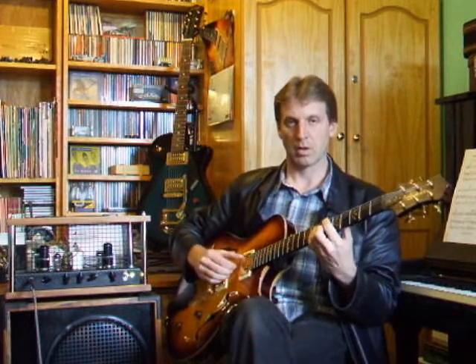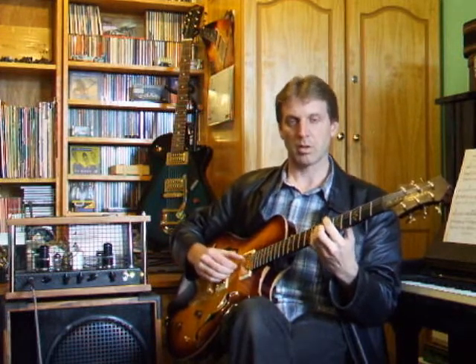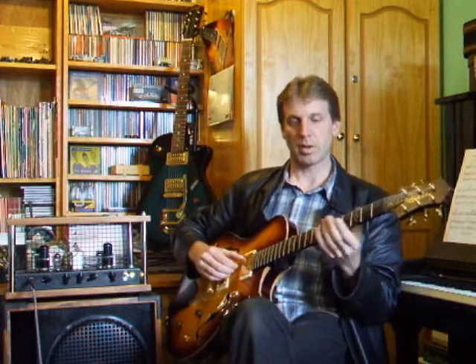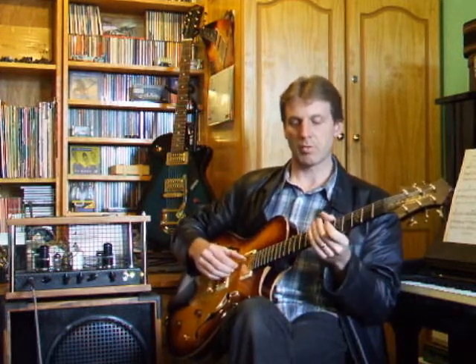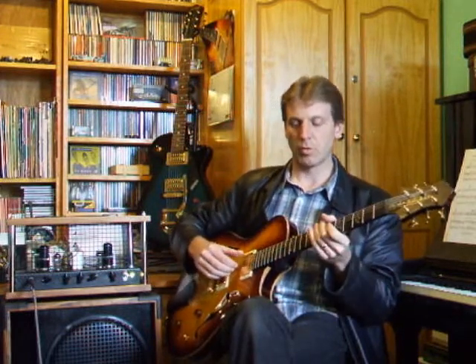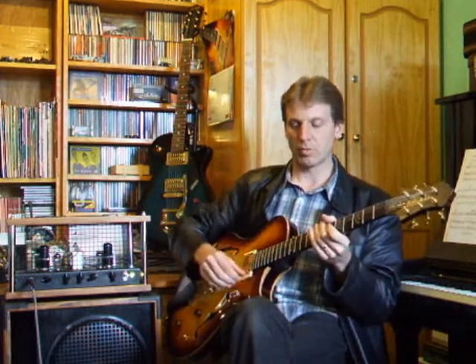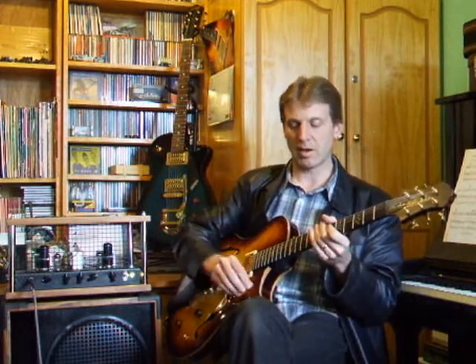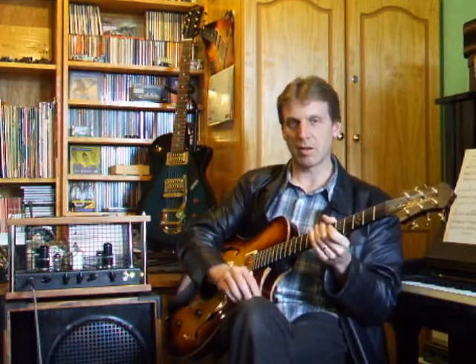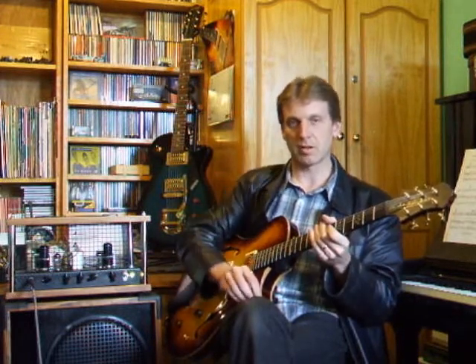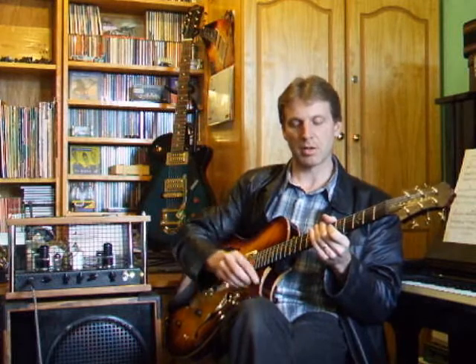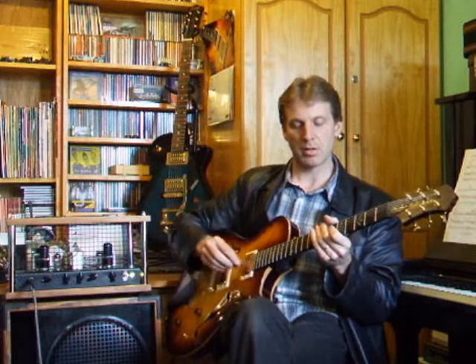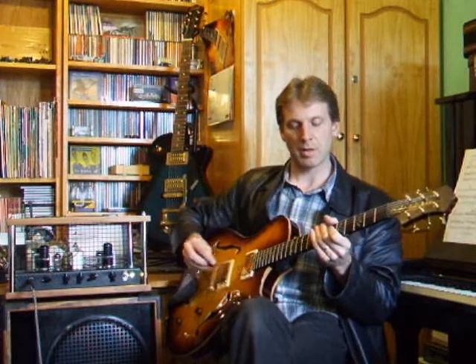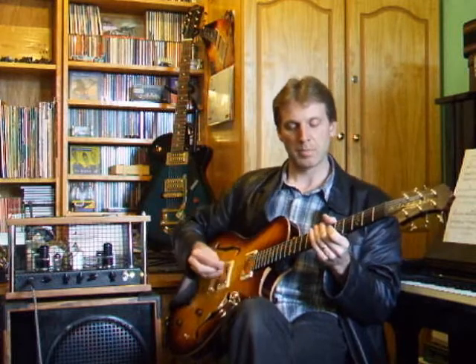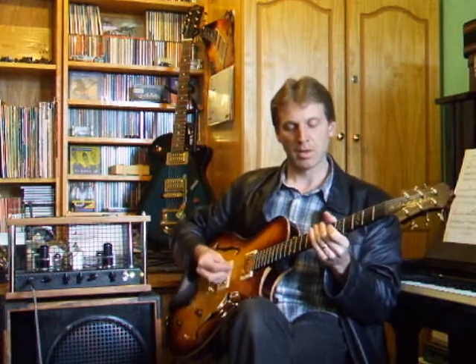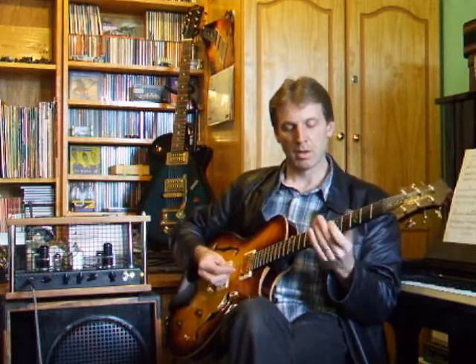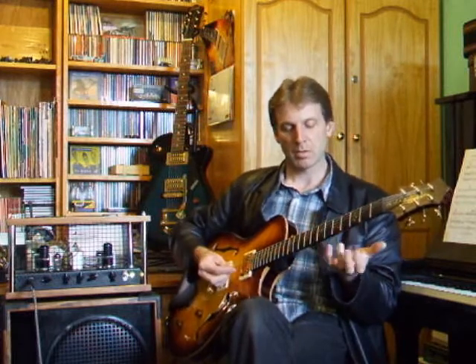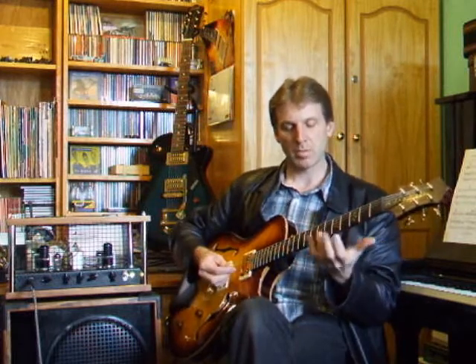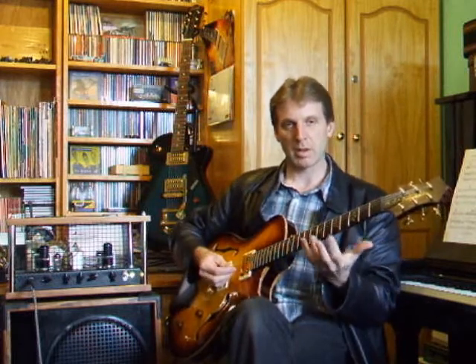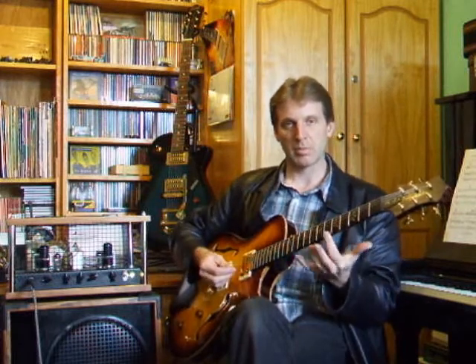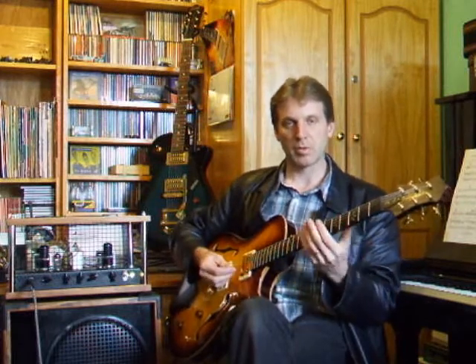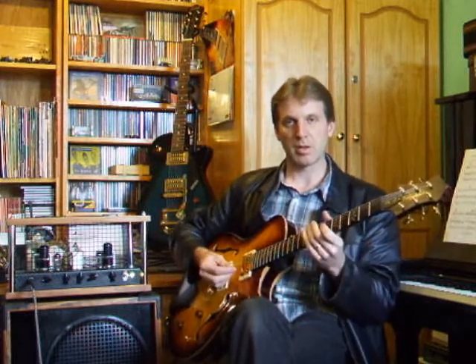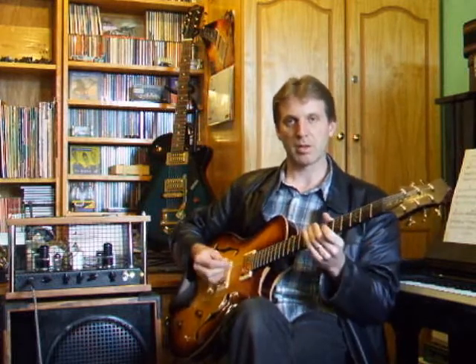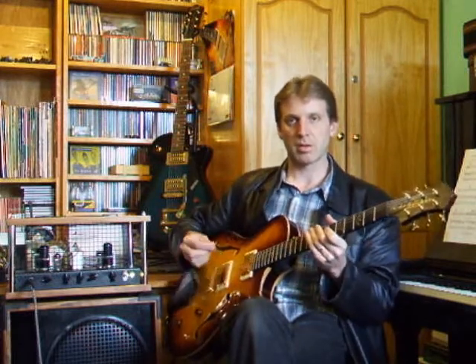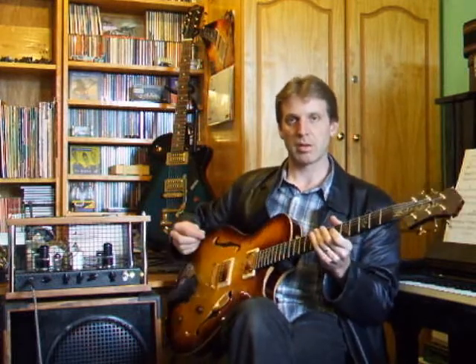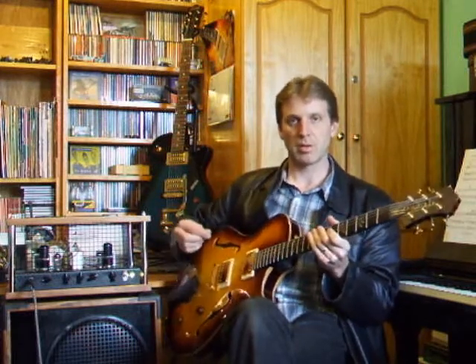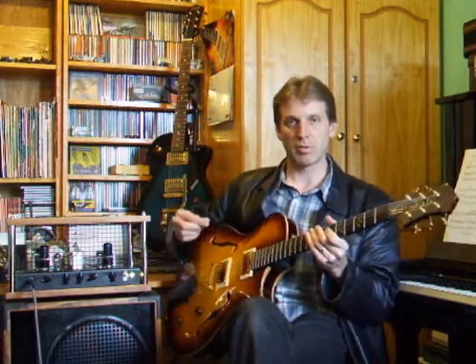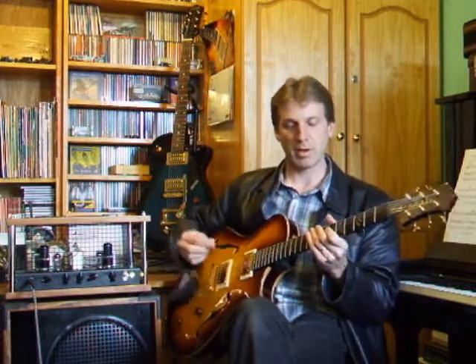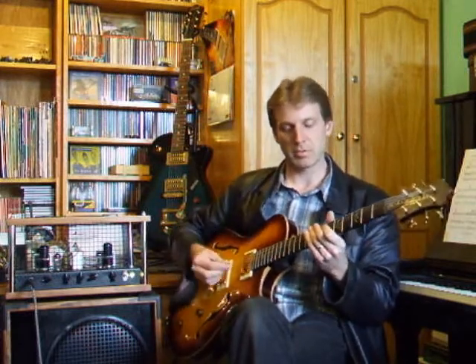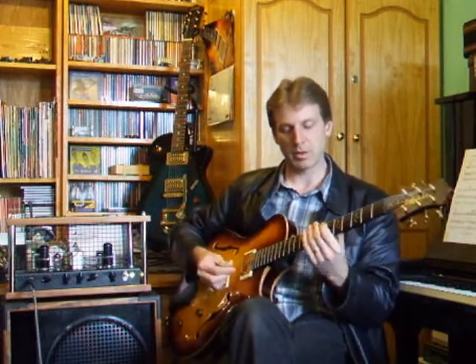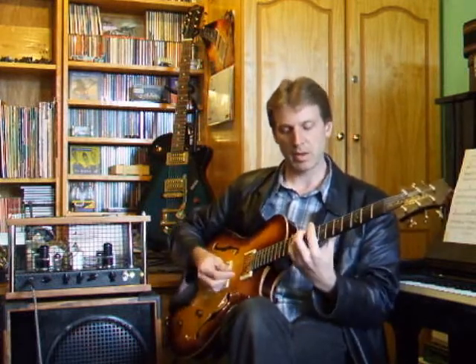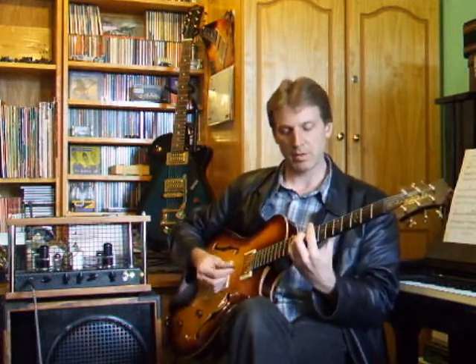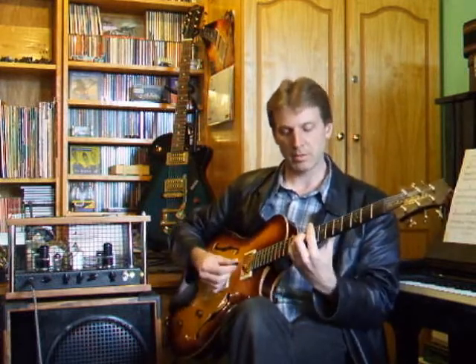So plenty of warmth and clarity to the tone there. I'll just play a couple more things so you can hear the full range of what it sounds like.